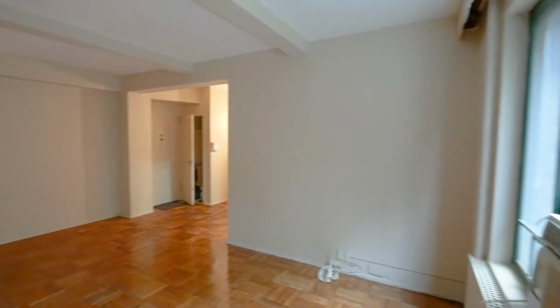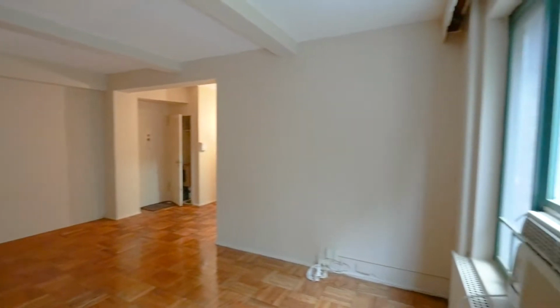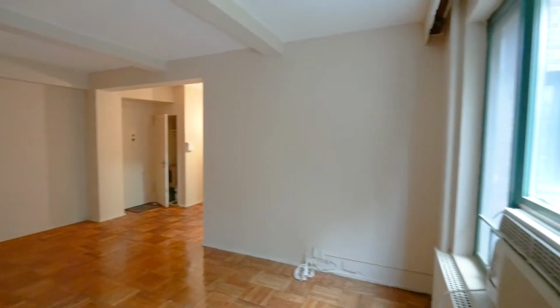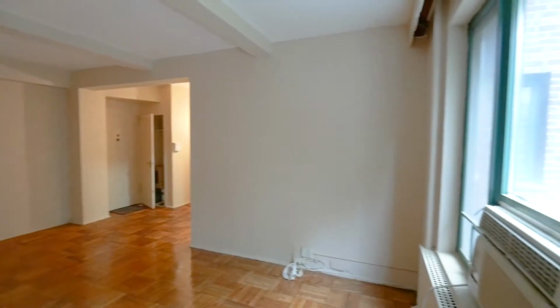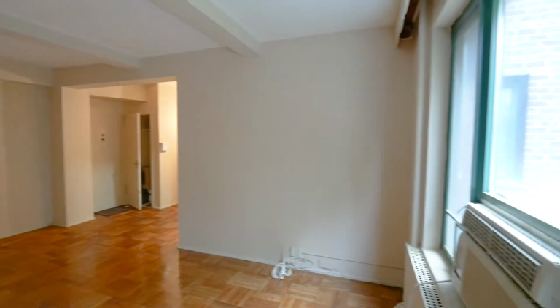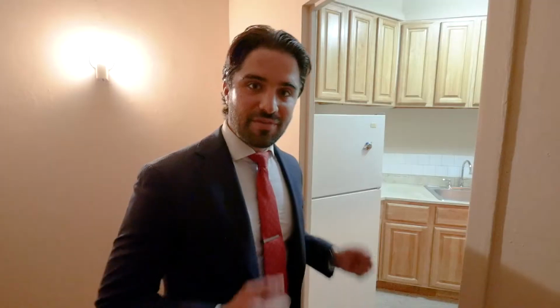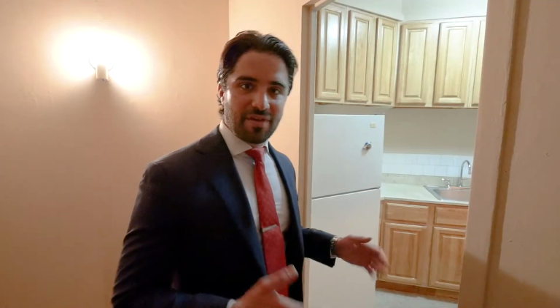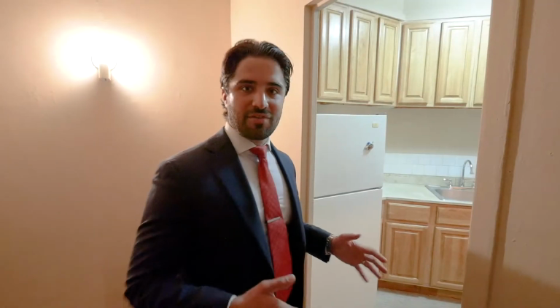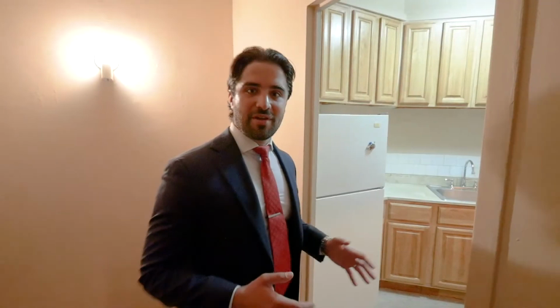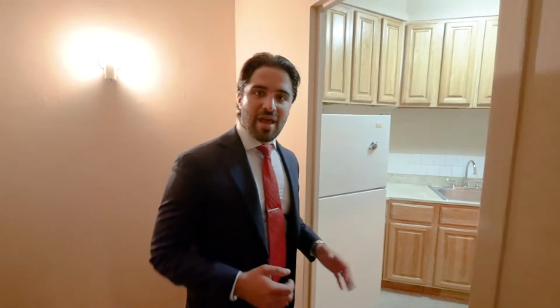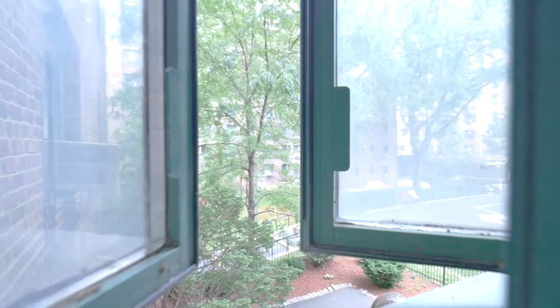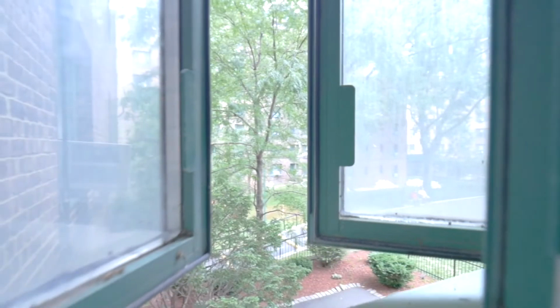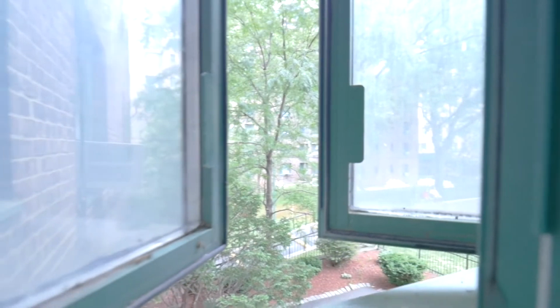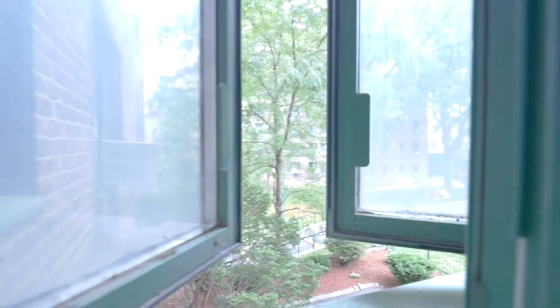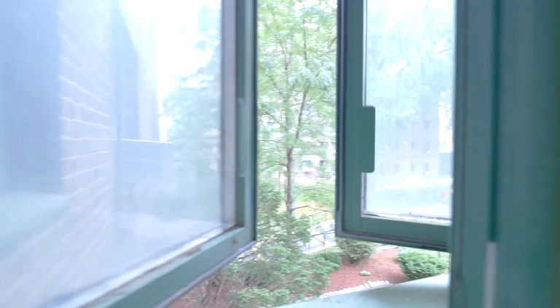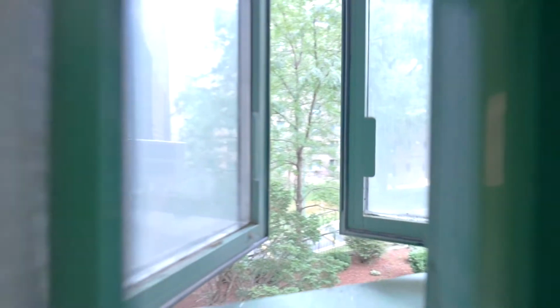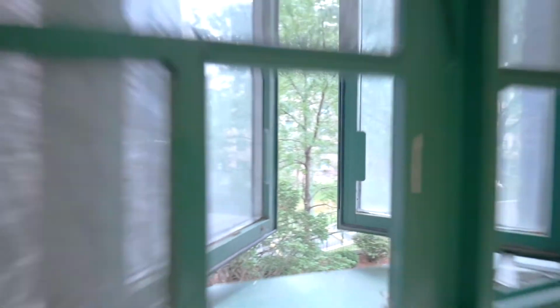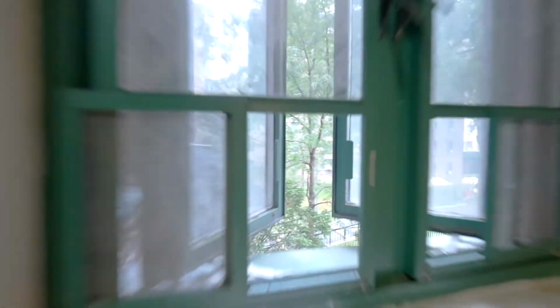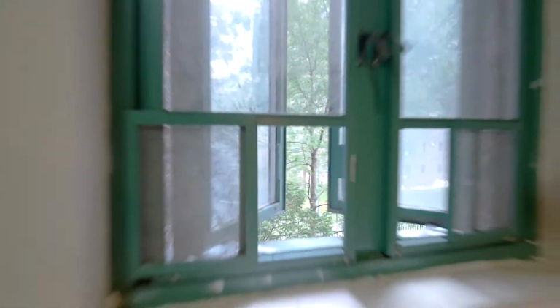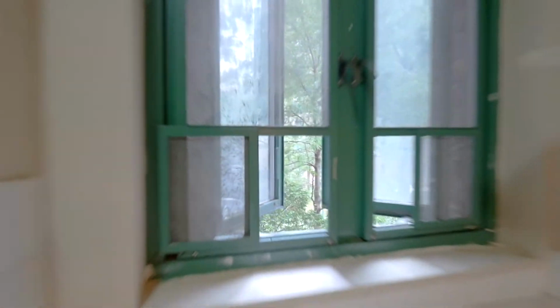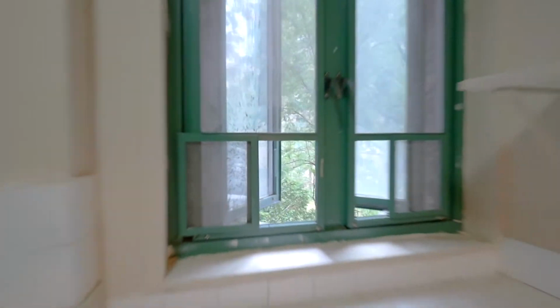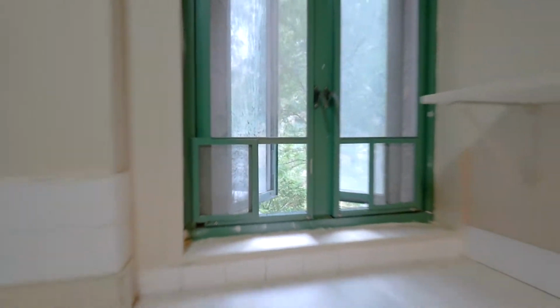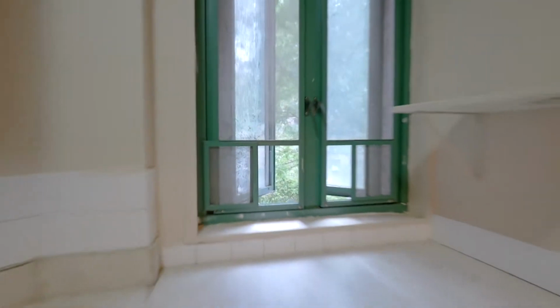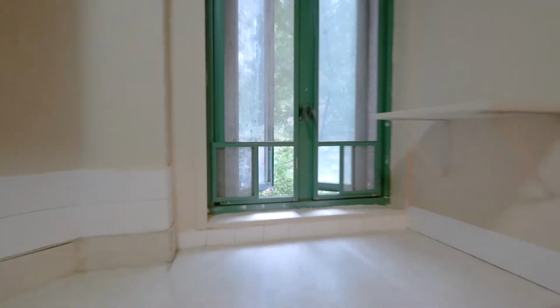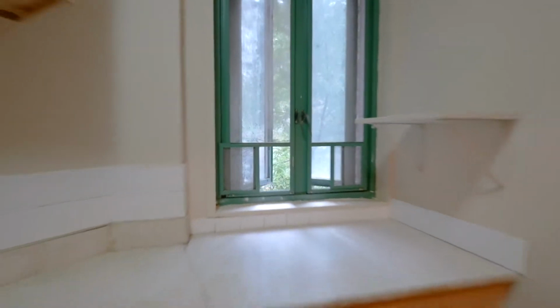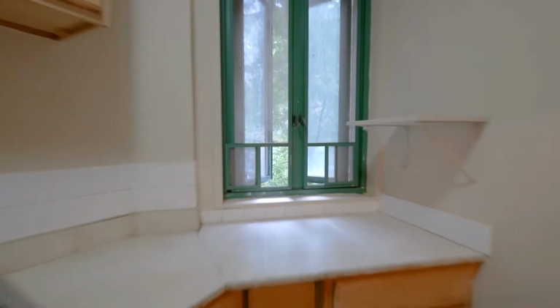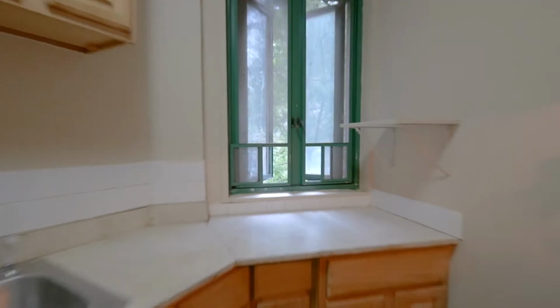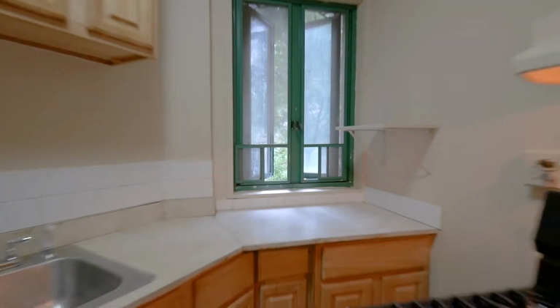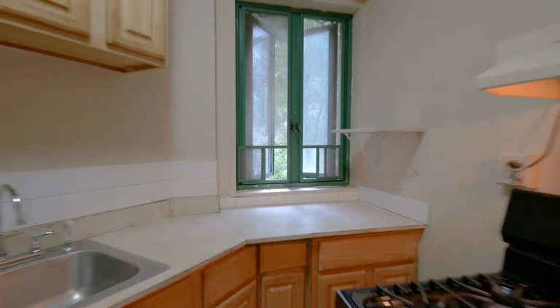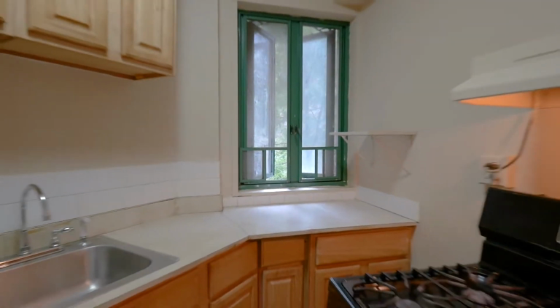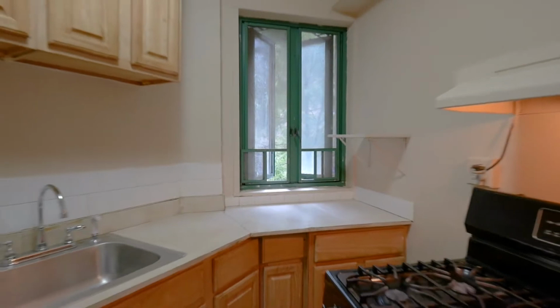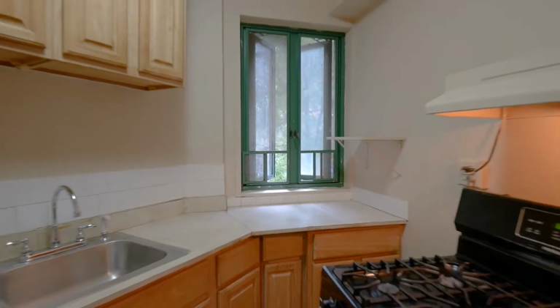This kitchen has plenty of cabinet space and its own window.